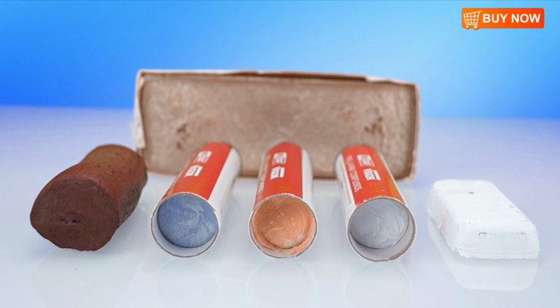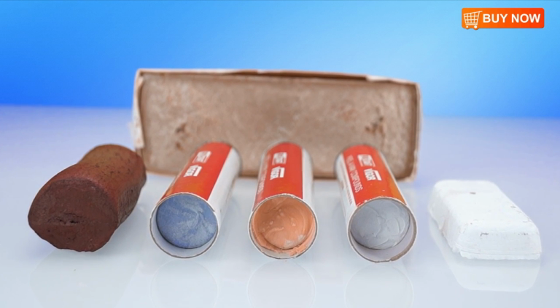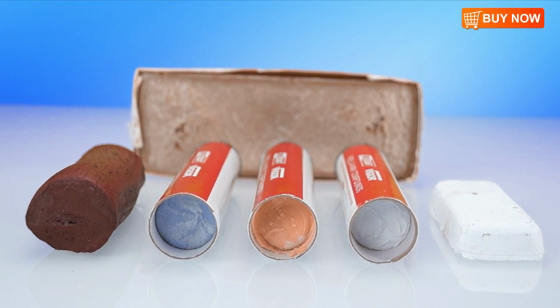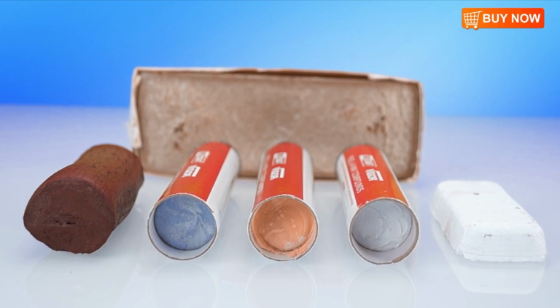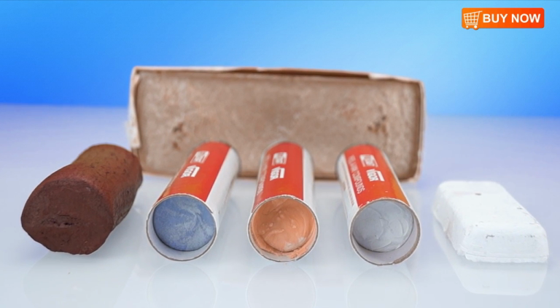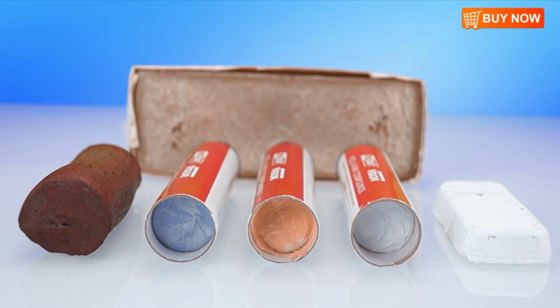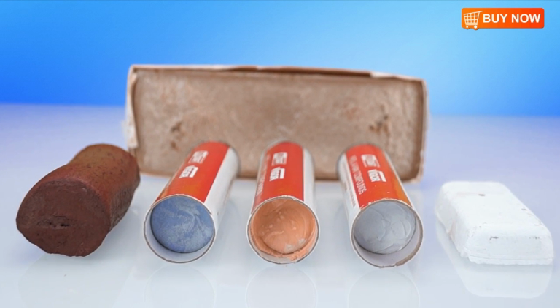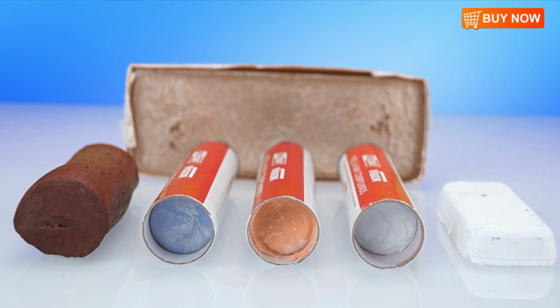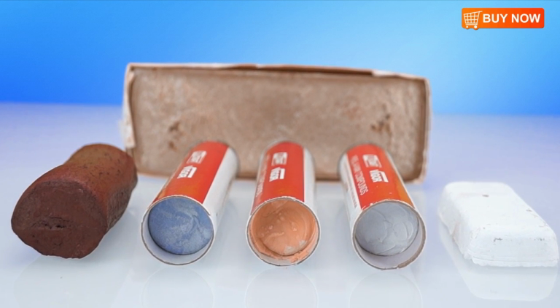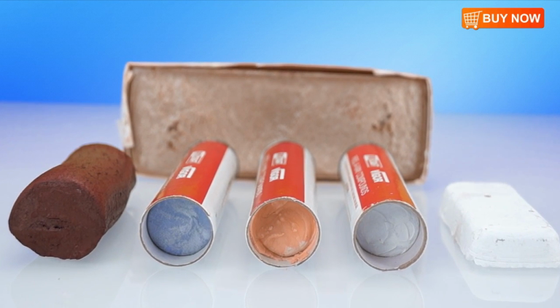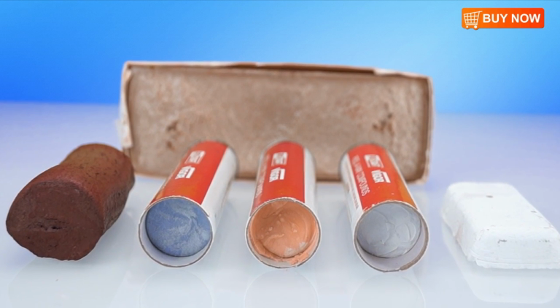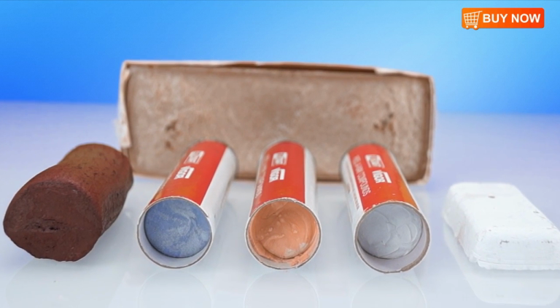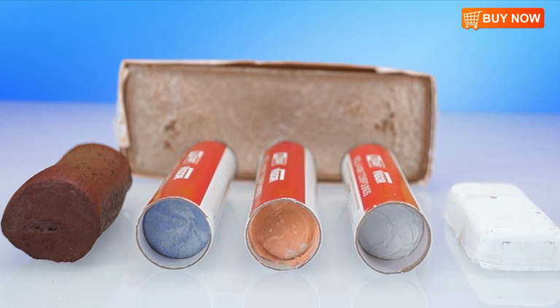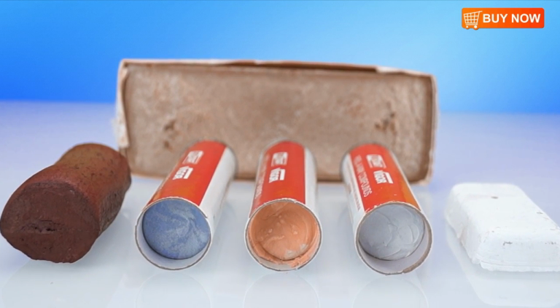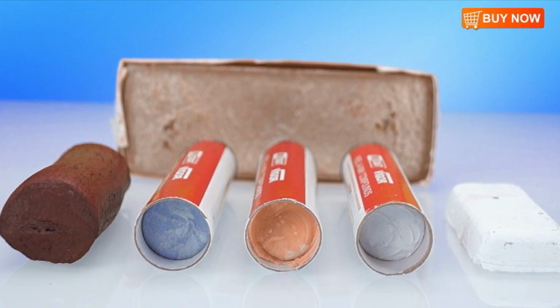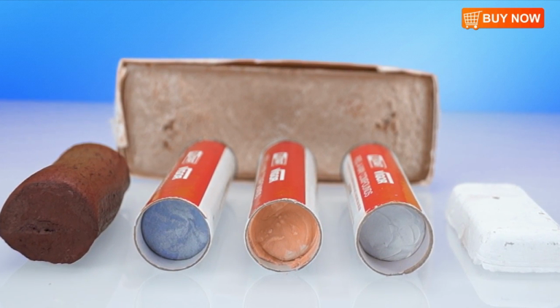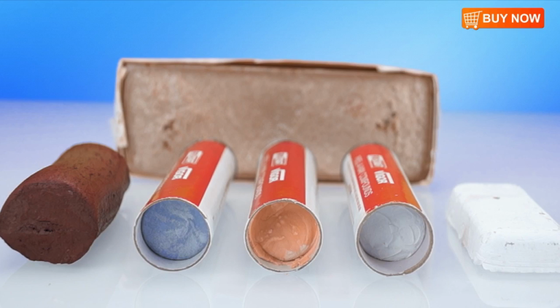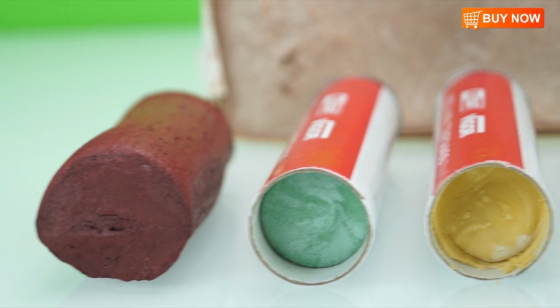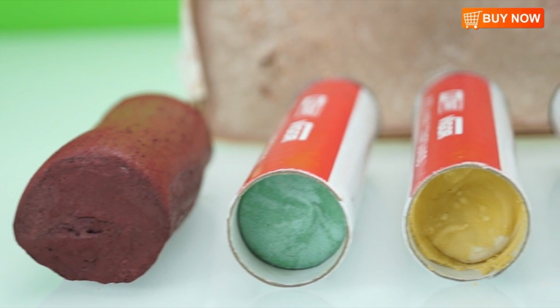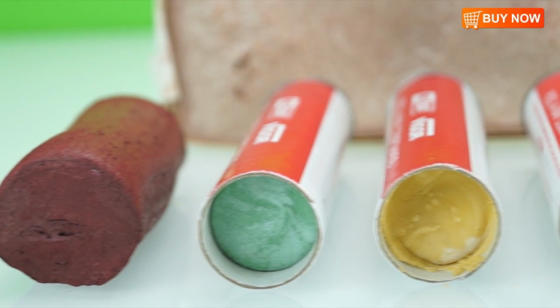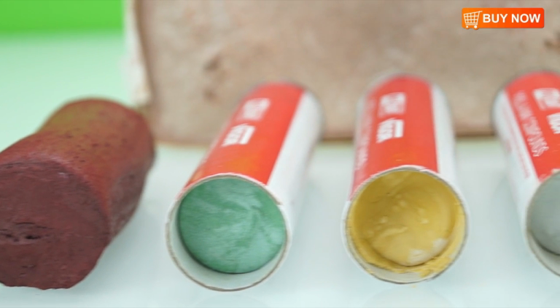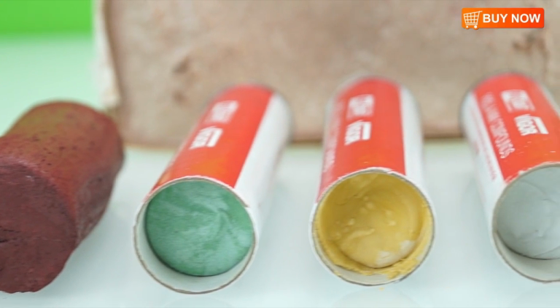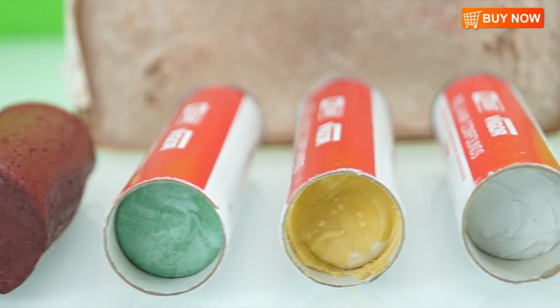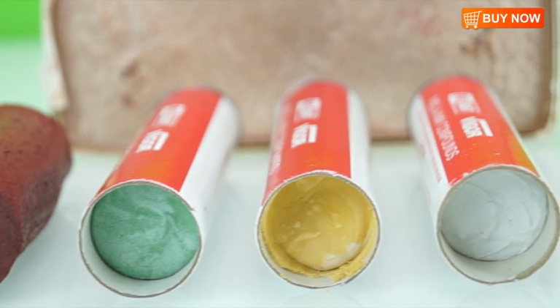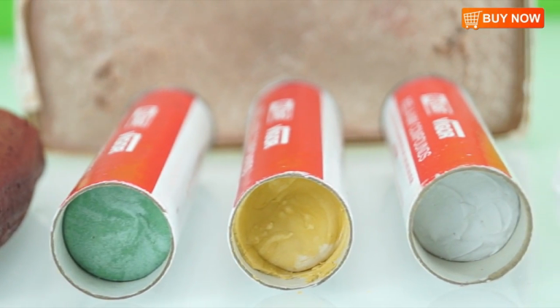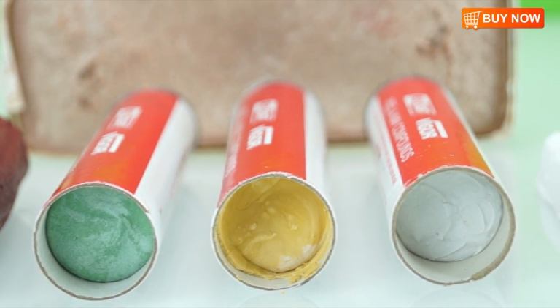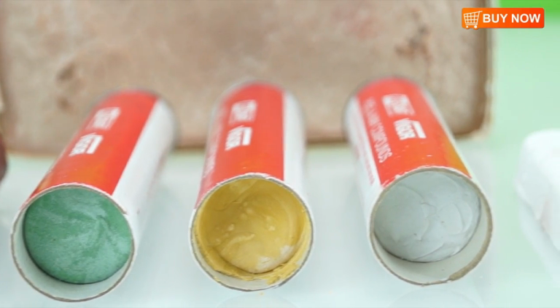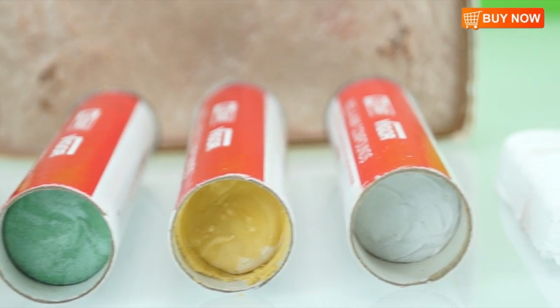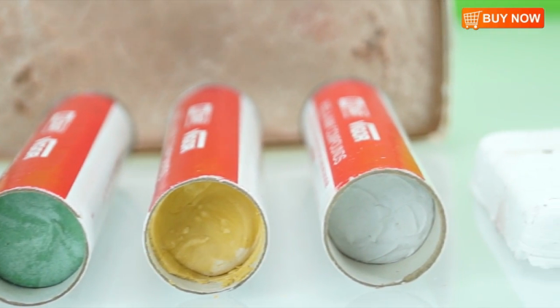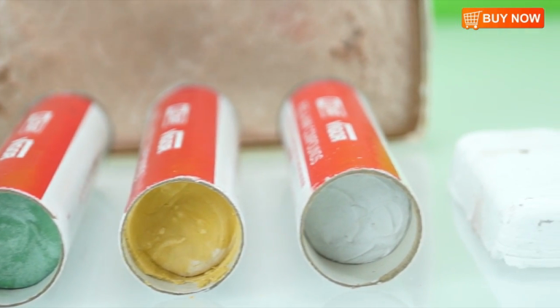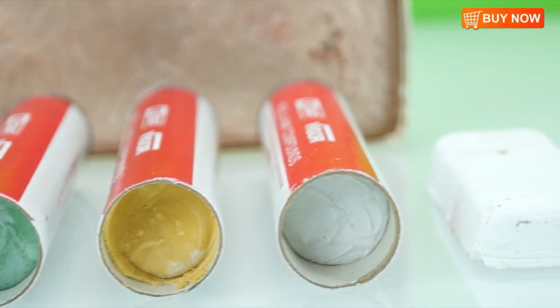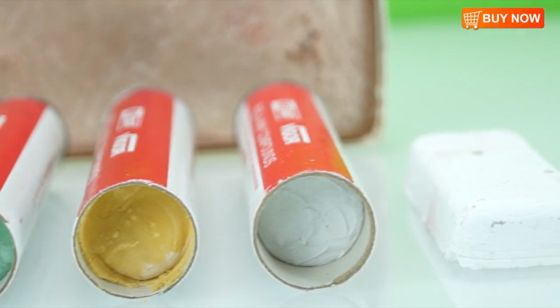As you can see, it's important to choose the right rouge for the right job. You can order these great products and many more at FindingKing online store.